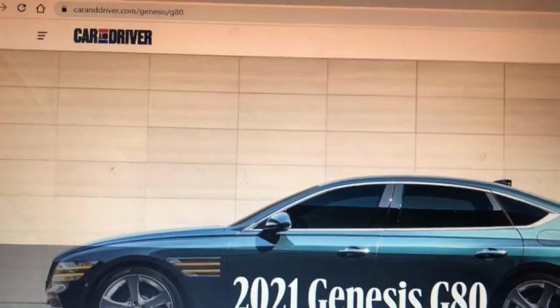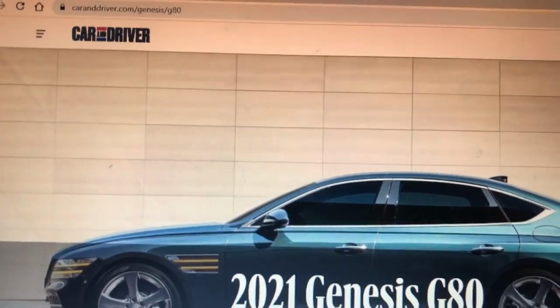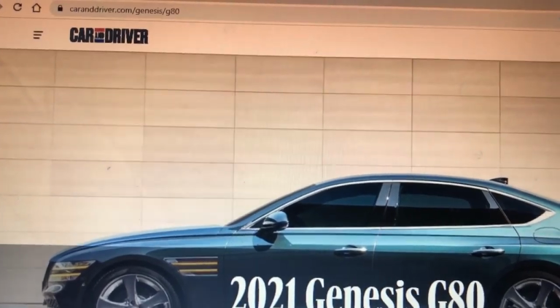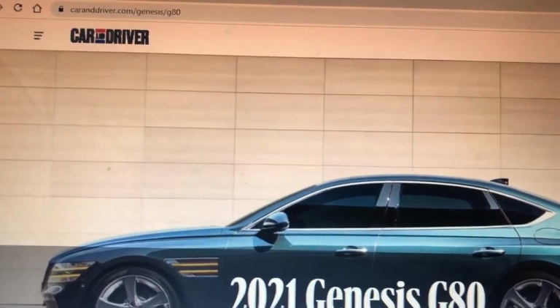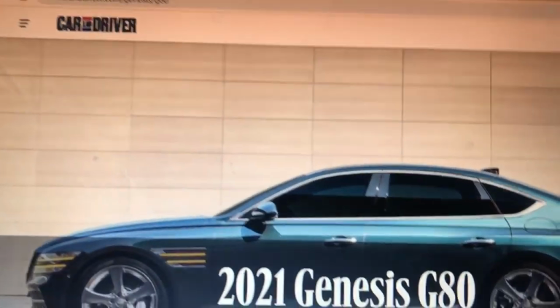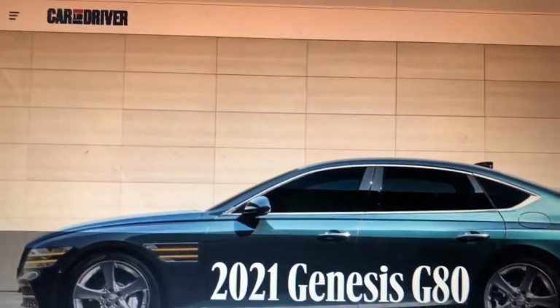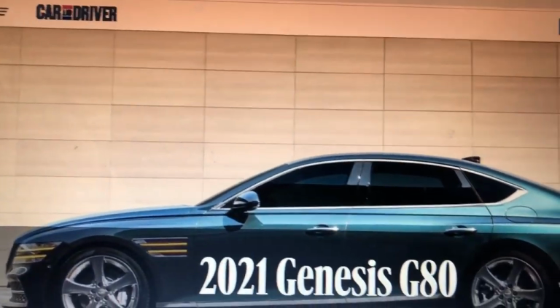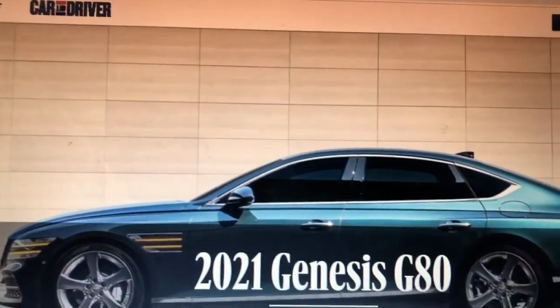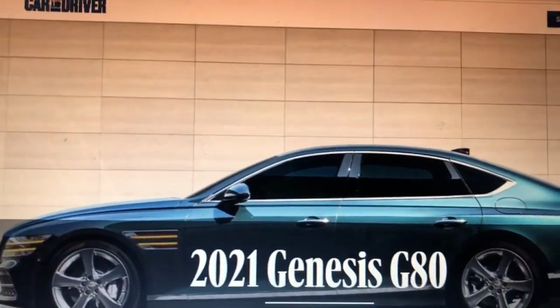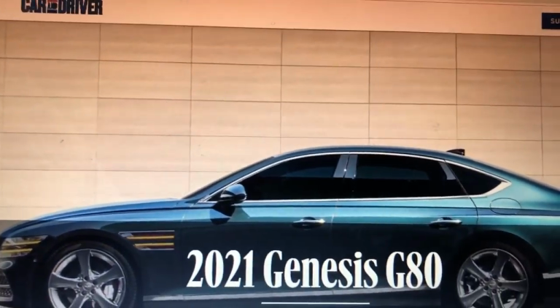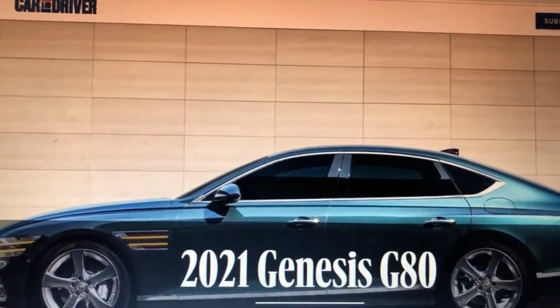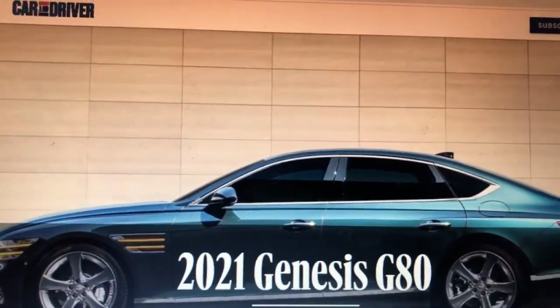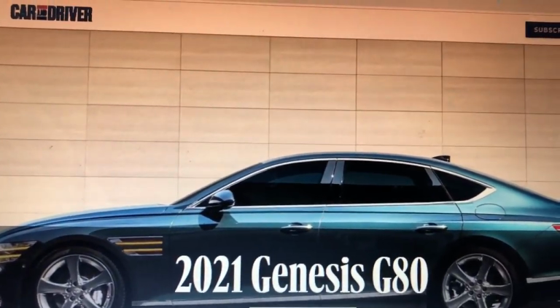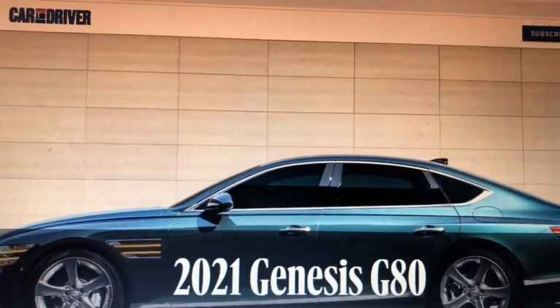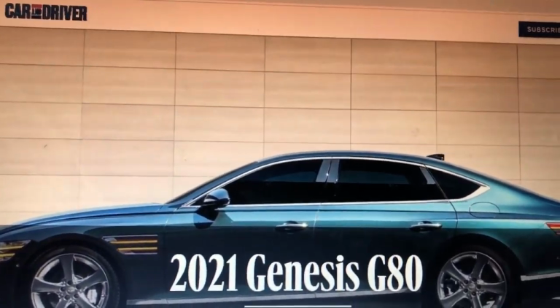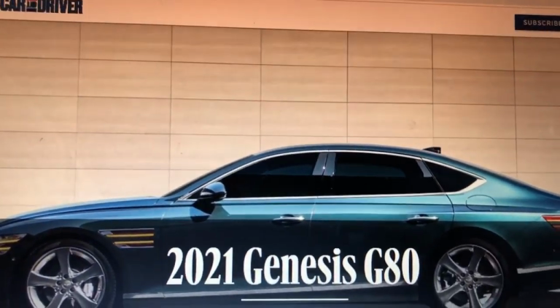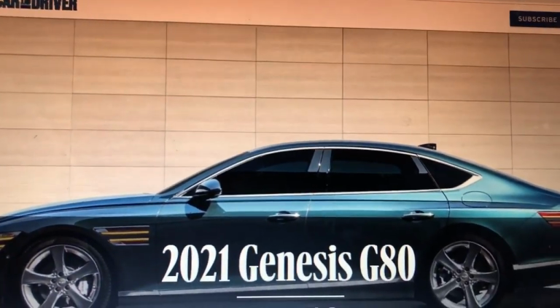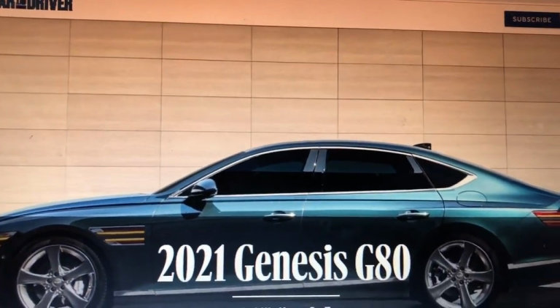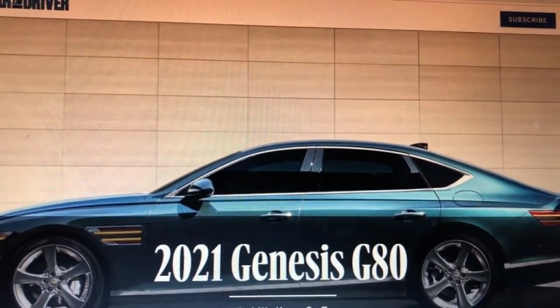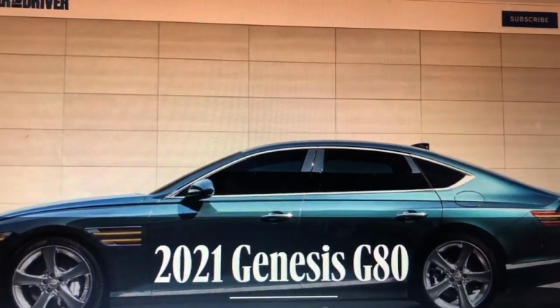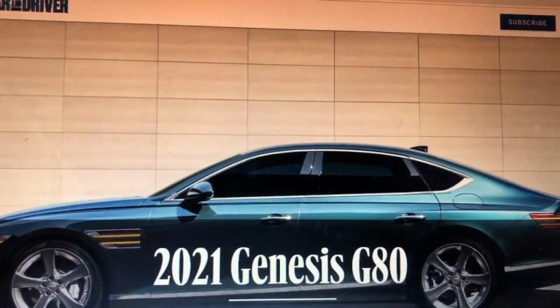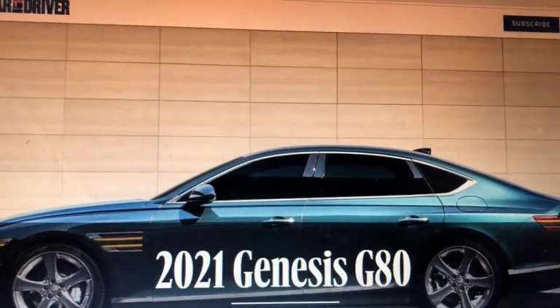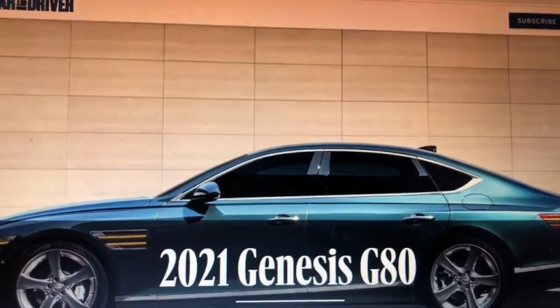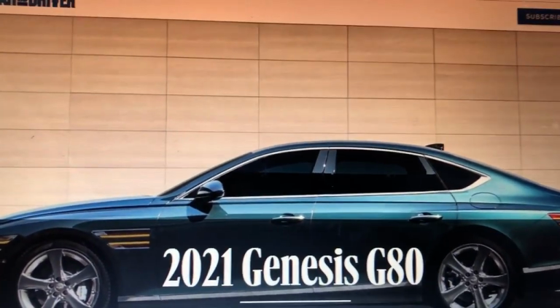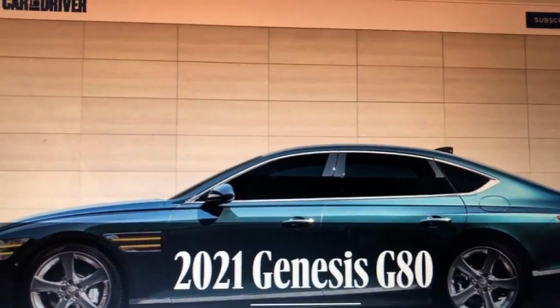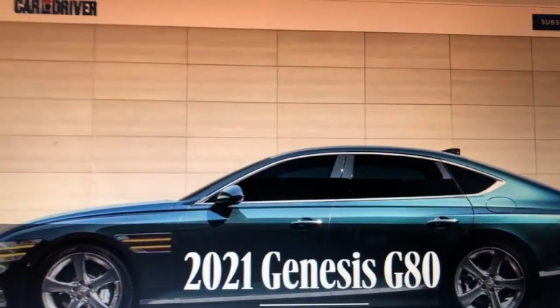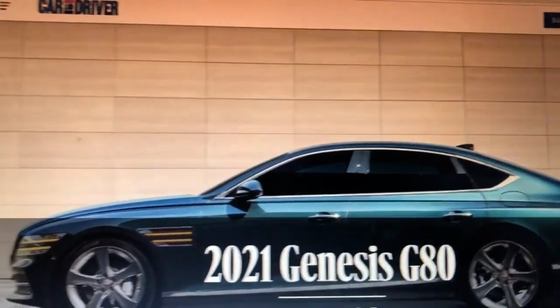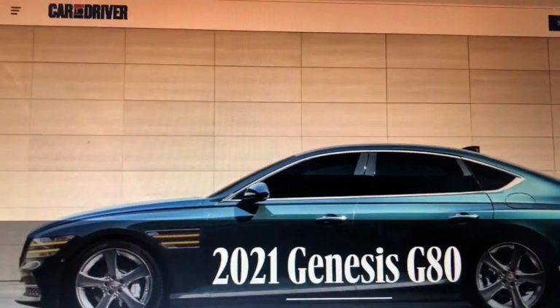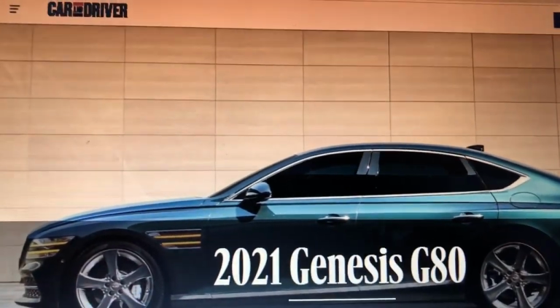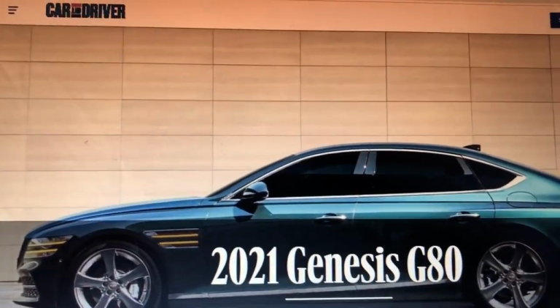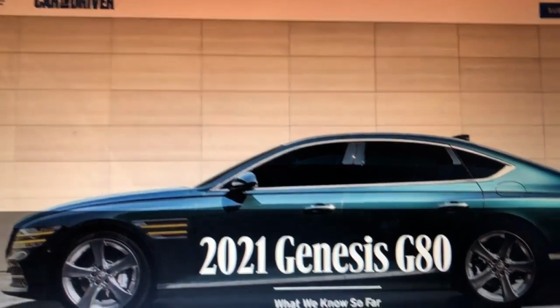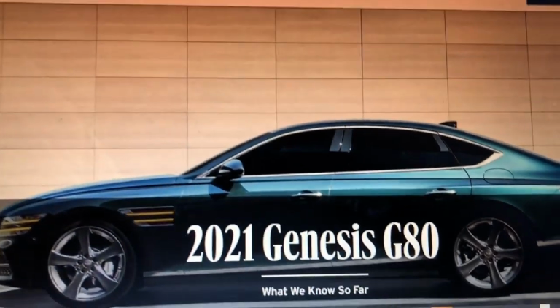Welcome to my channel. First of all, April Fools. So I'm not really eating for good.